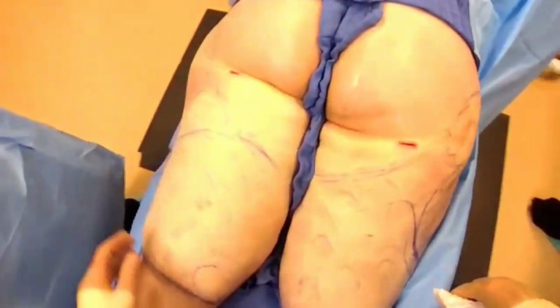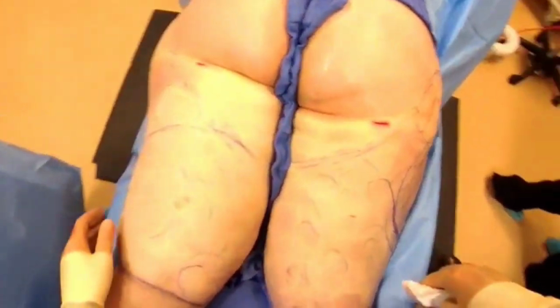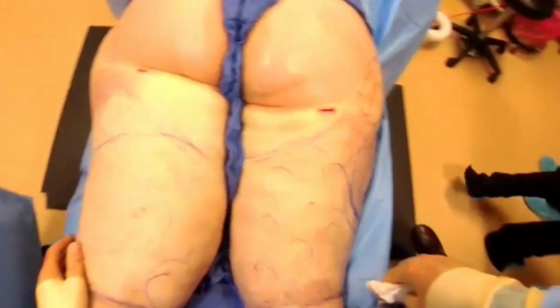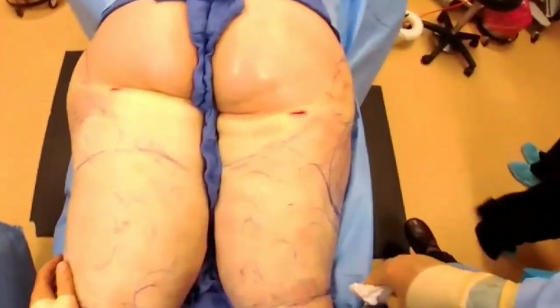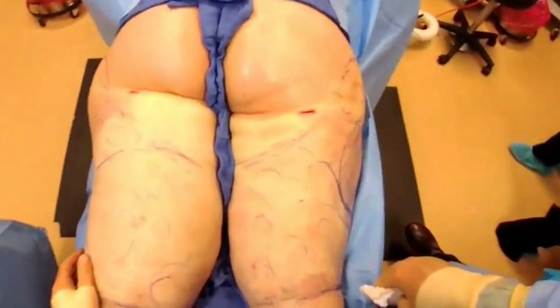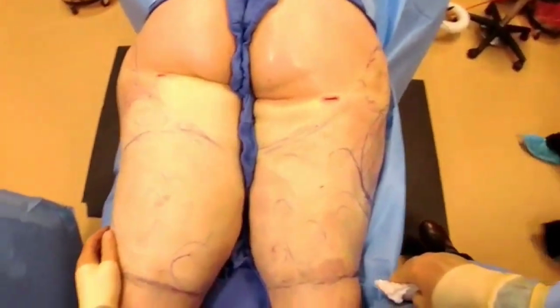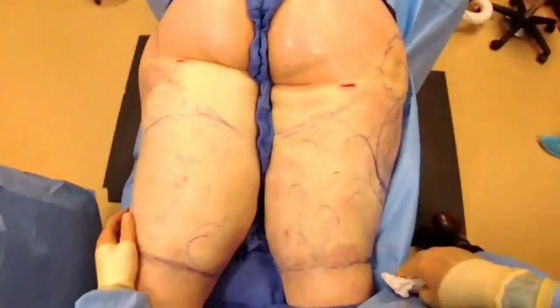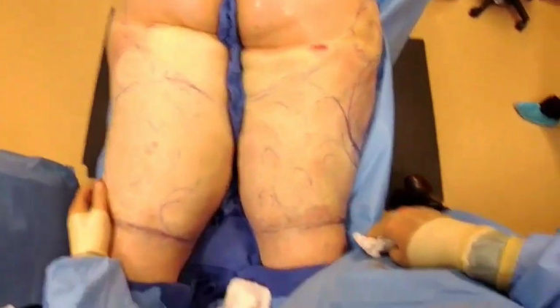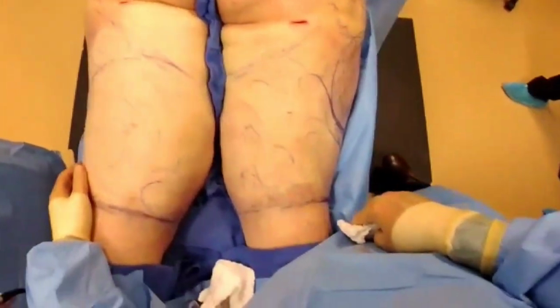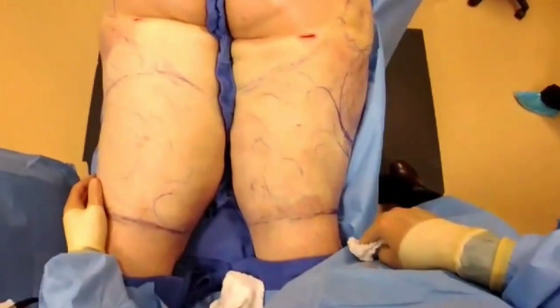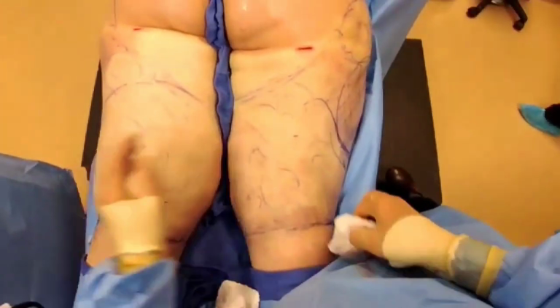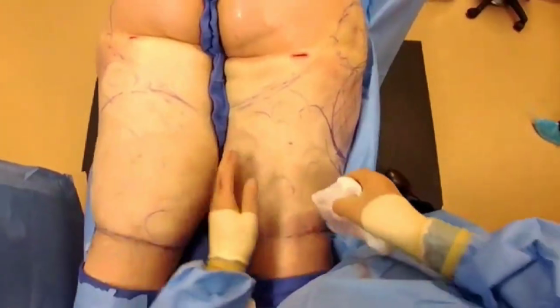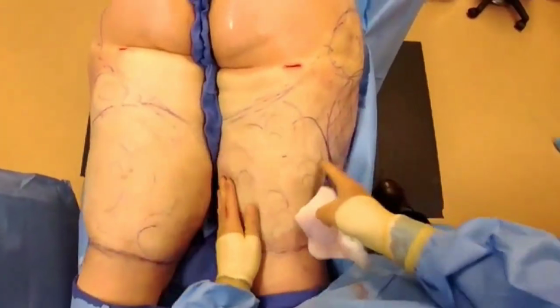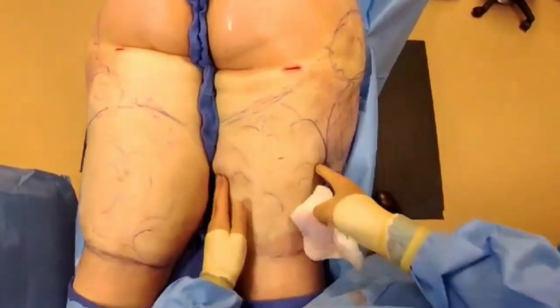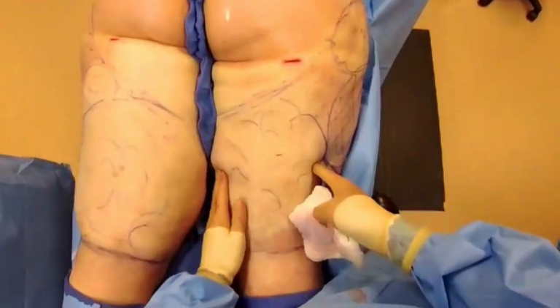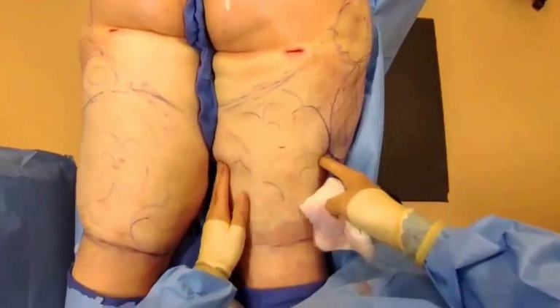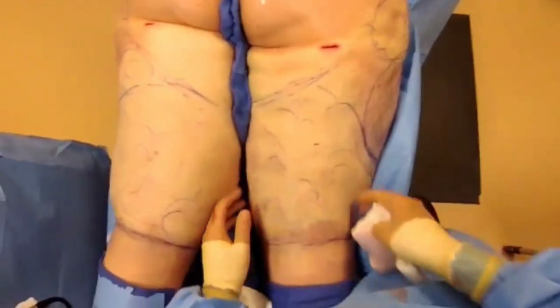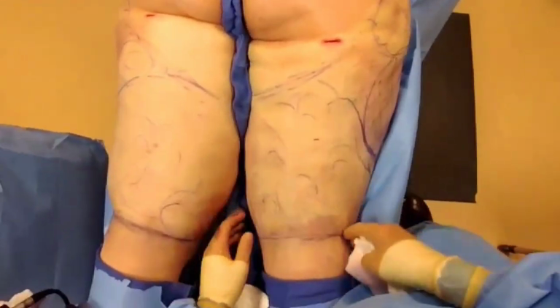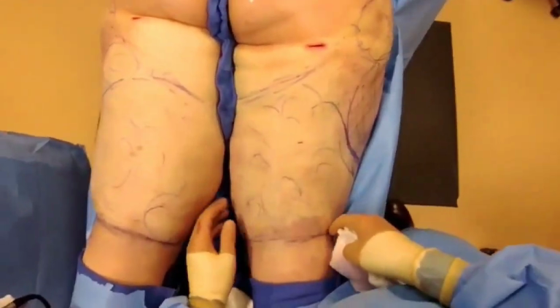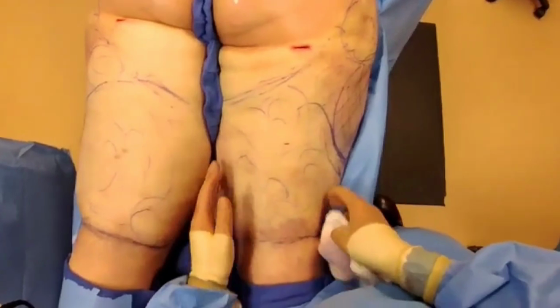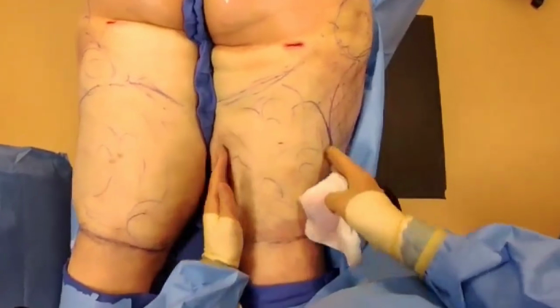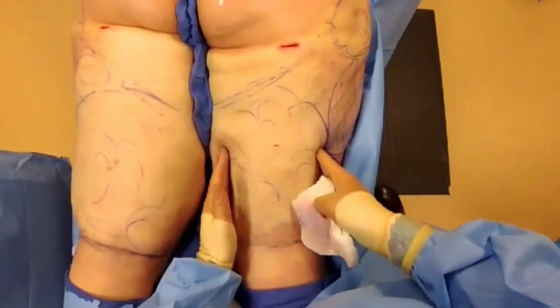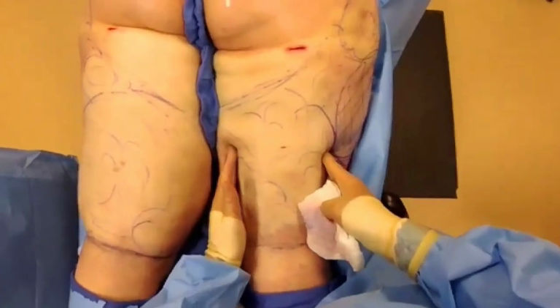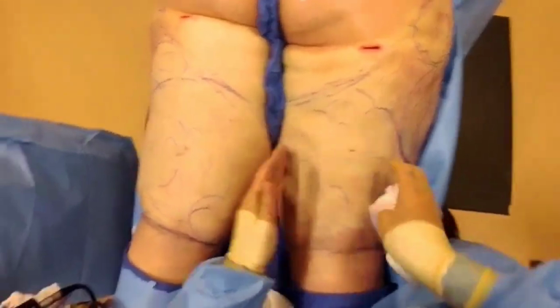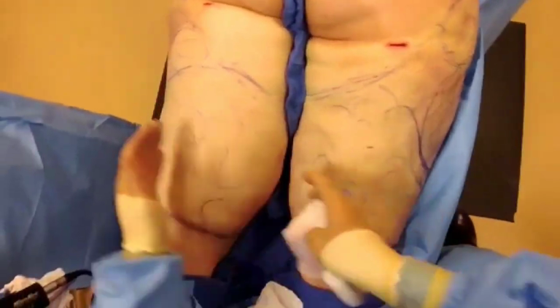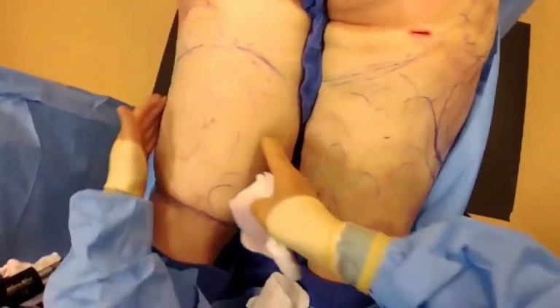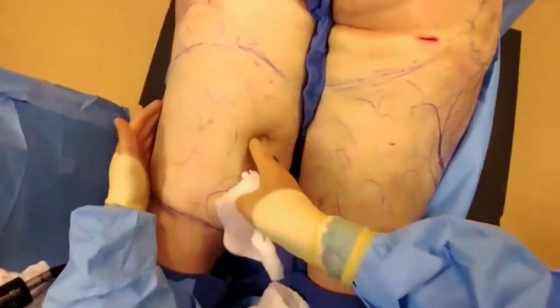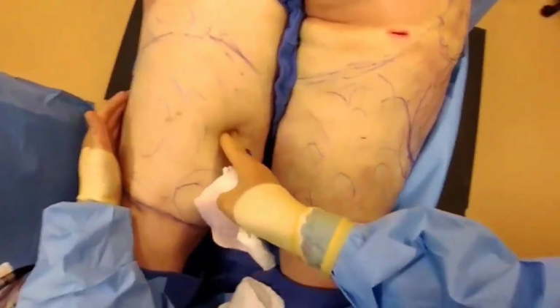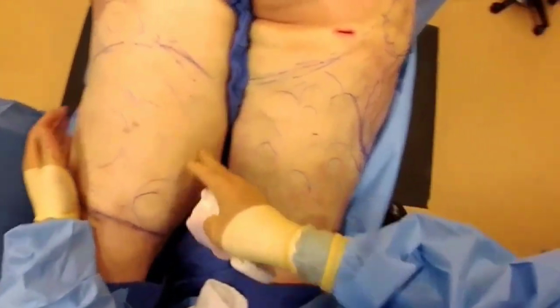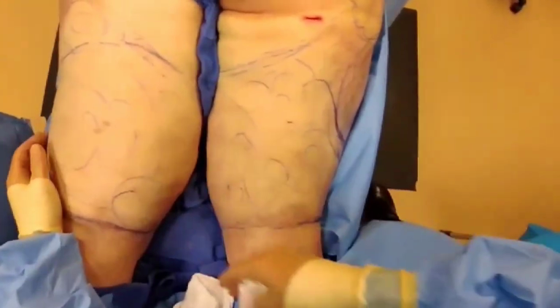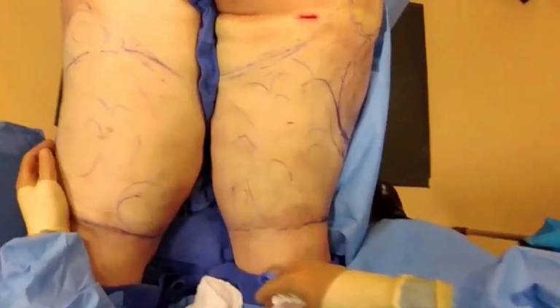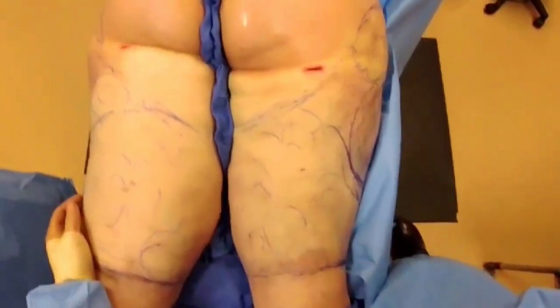Alright, comparison between one leg and the other. Obviously we're just on the back part, but as you can see, quite a bit smaller already.